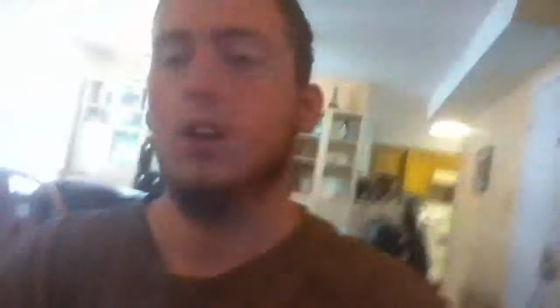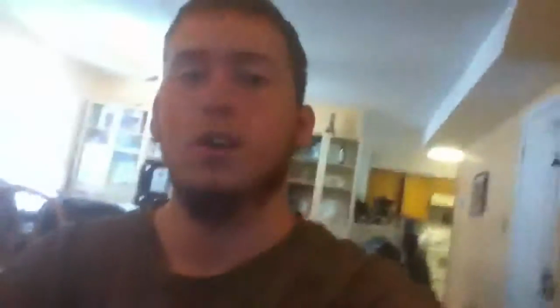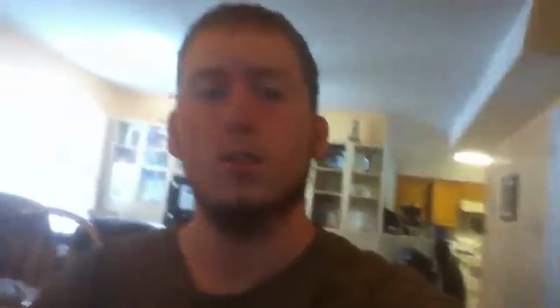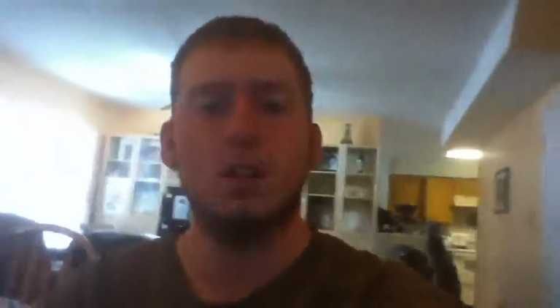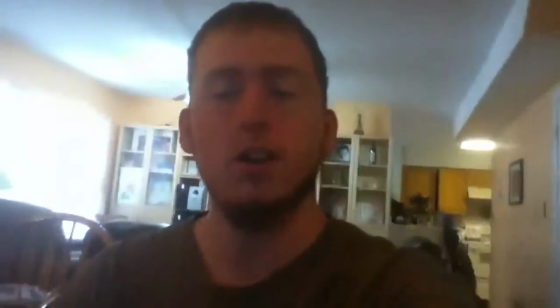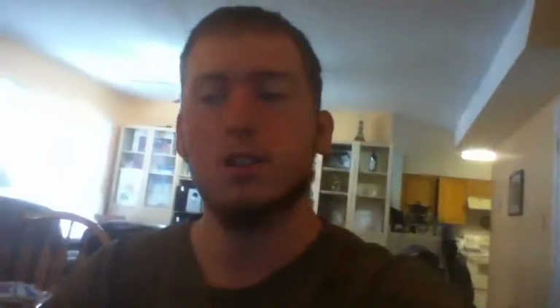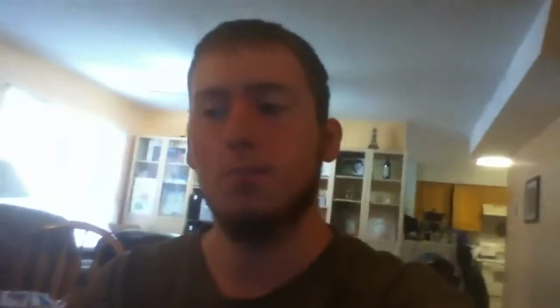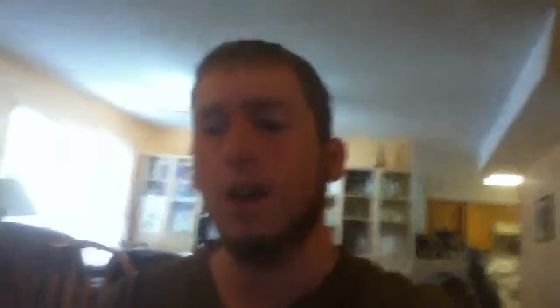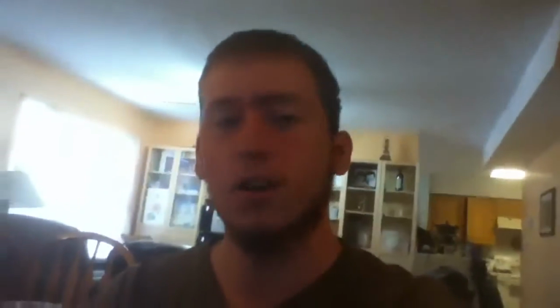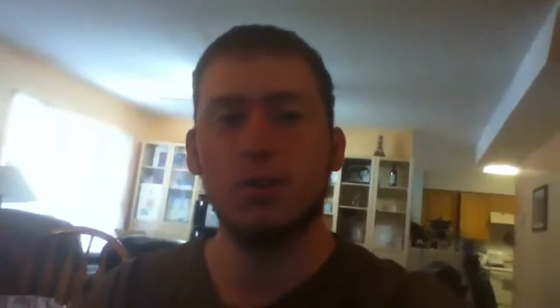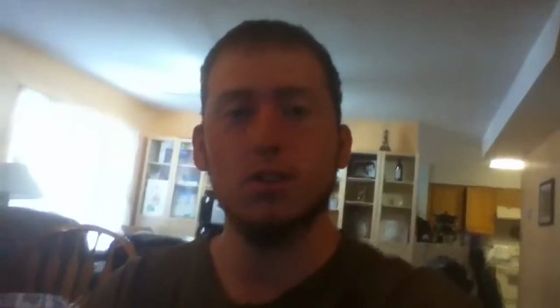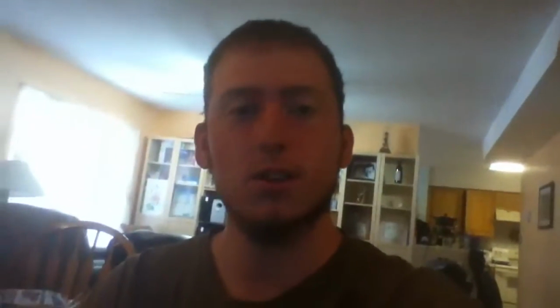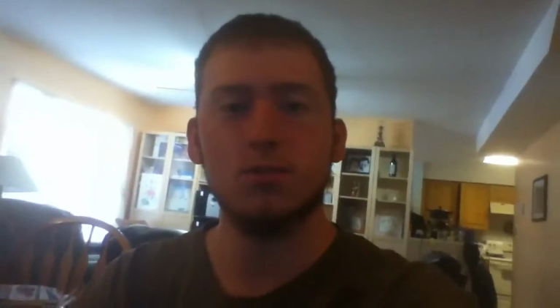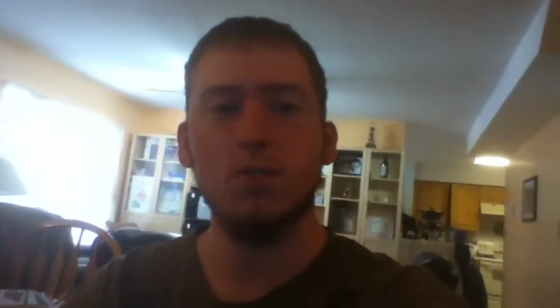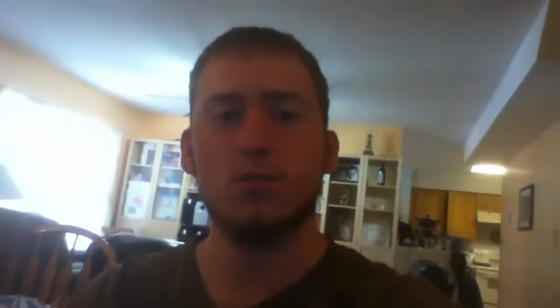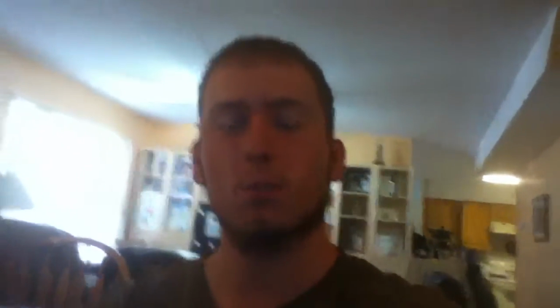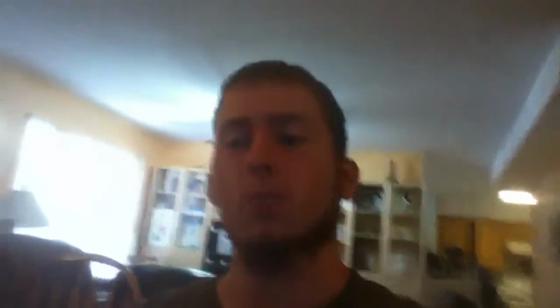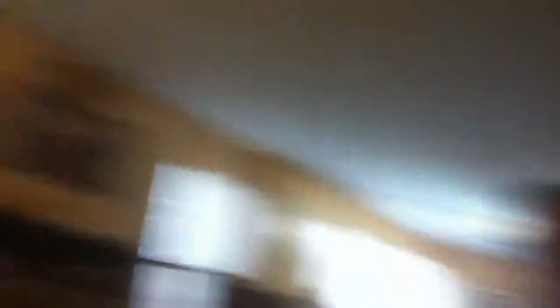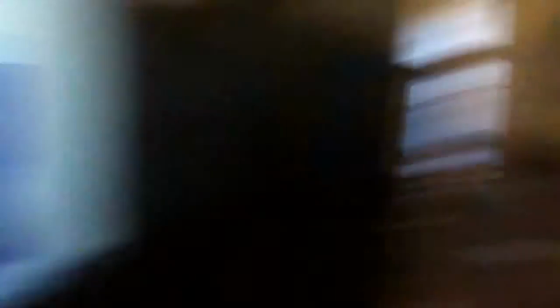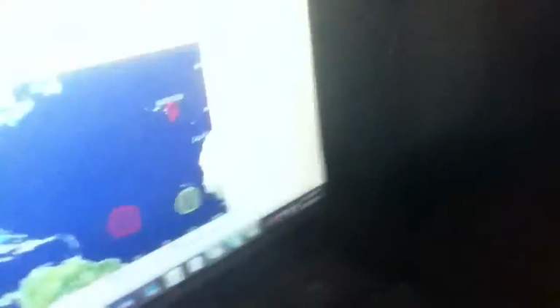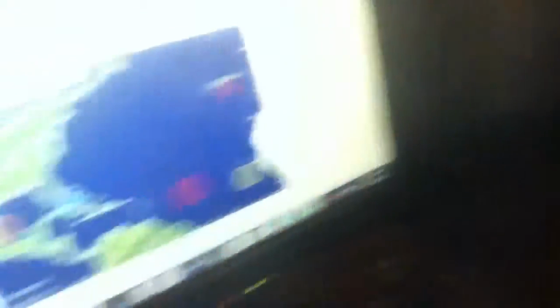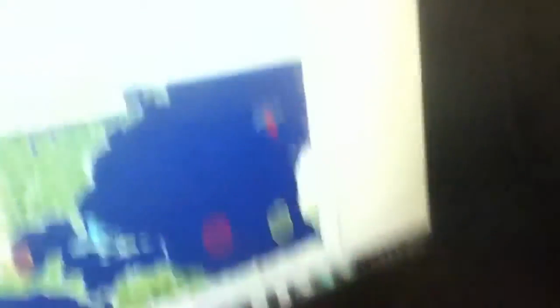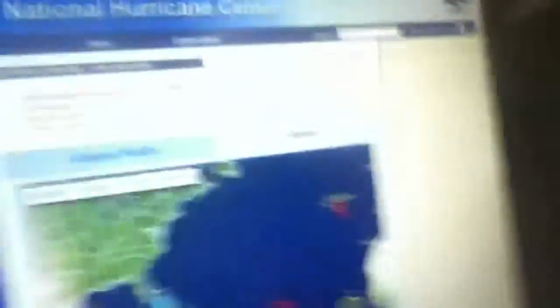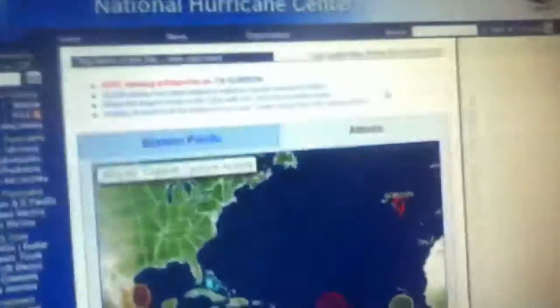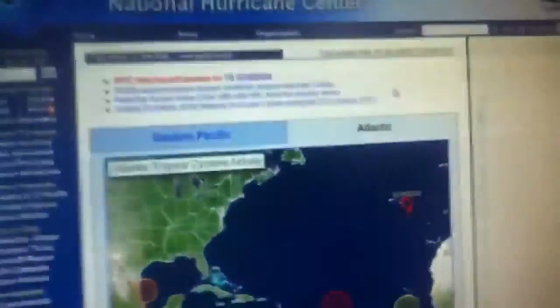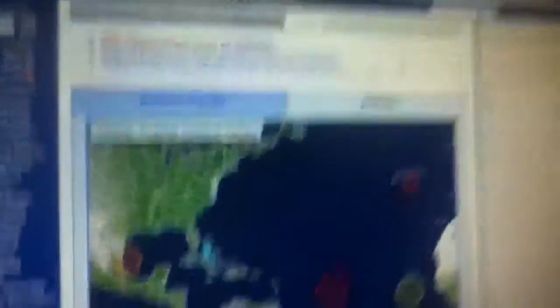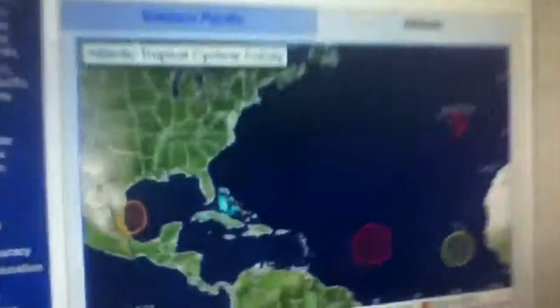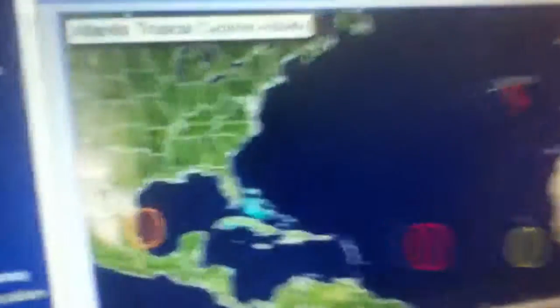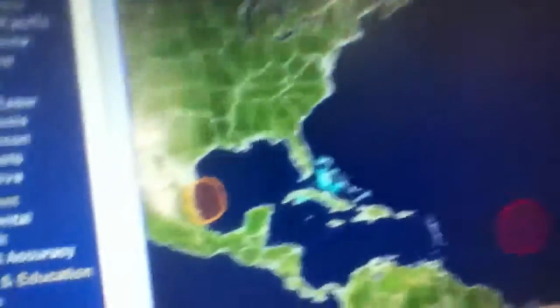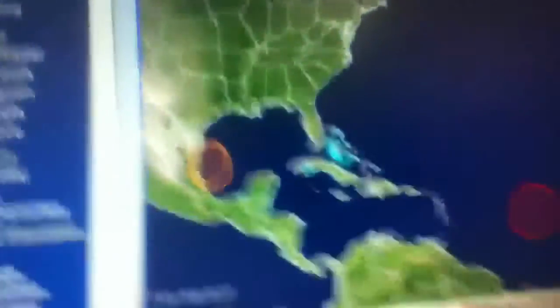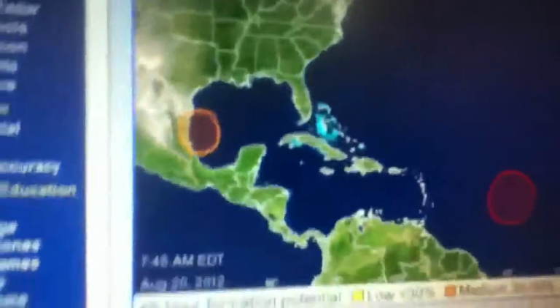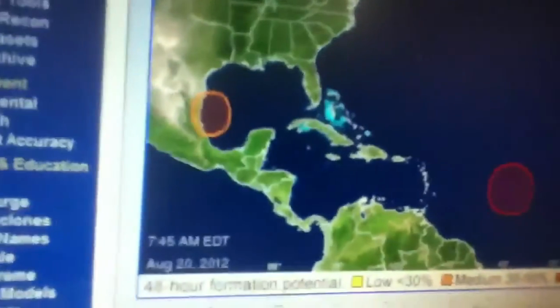Hello, today is Monday, August 20, 2012. This is a tropical update and here's the National Hurricane Center as of 8 a.m.